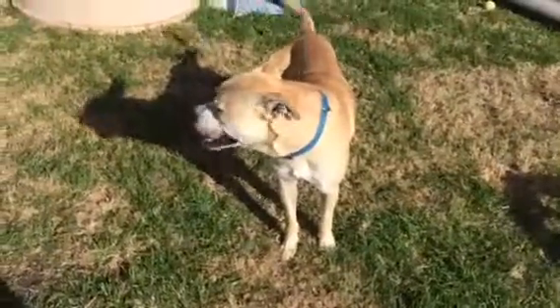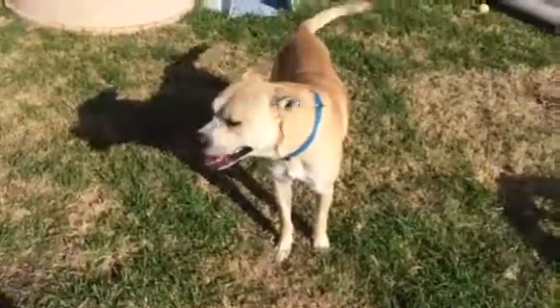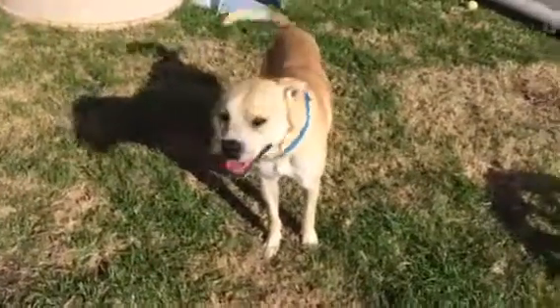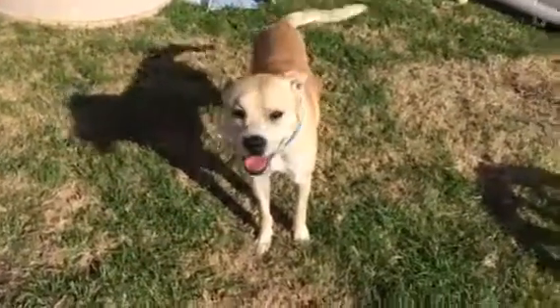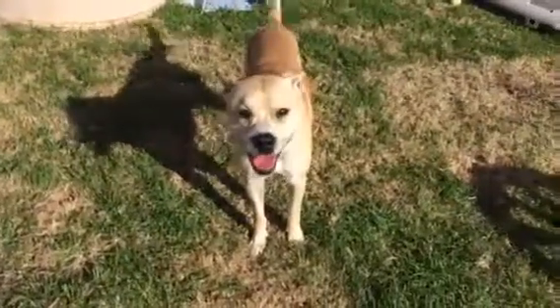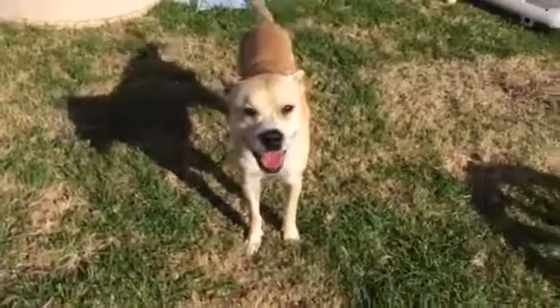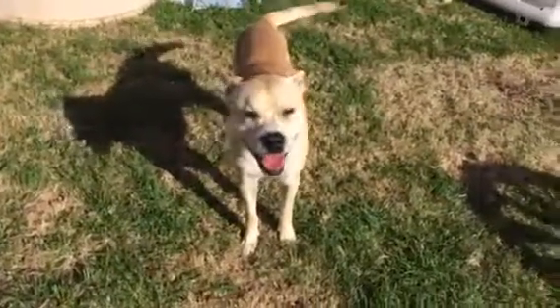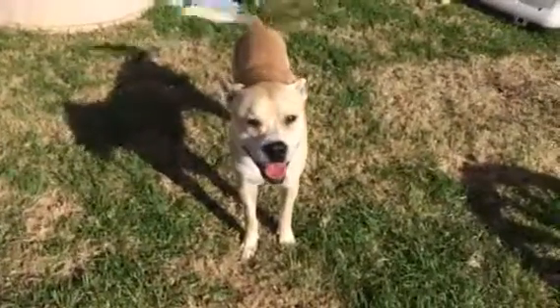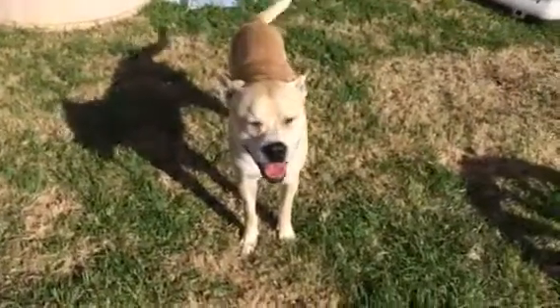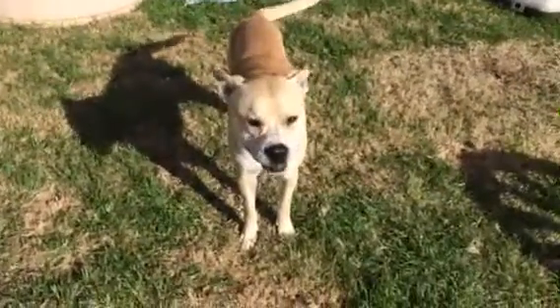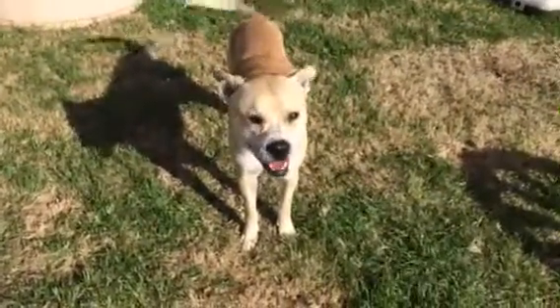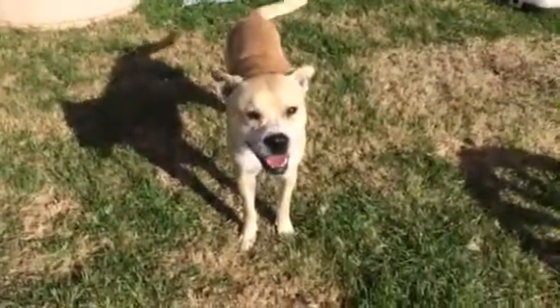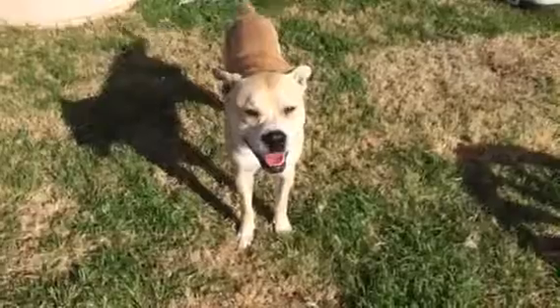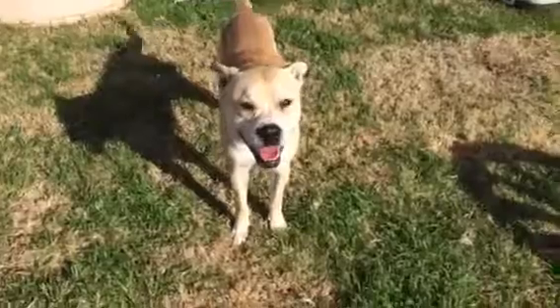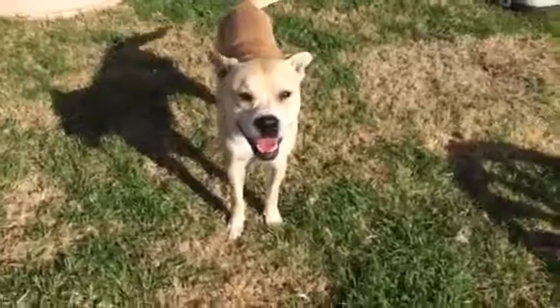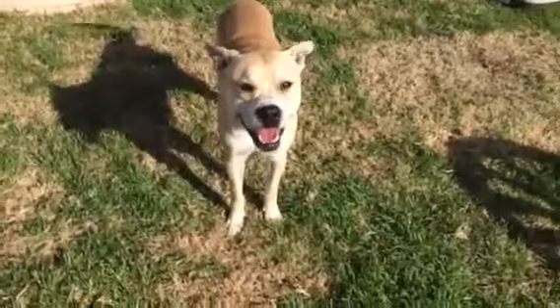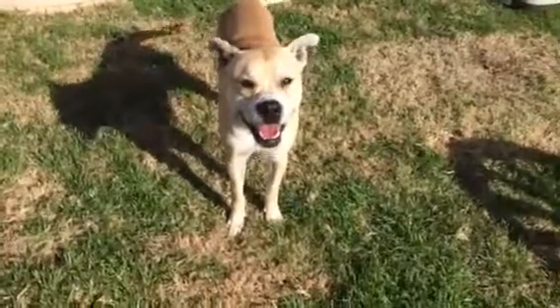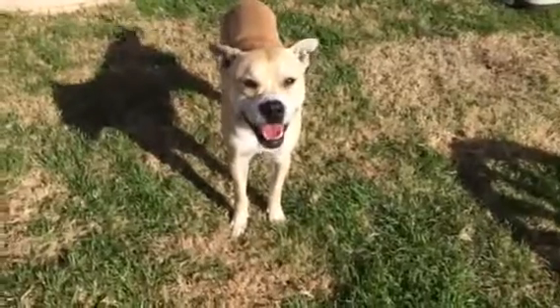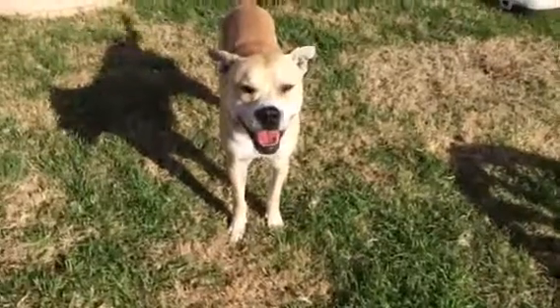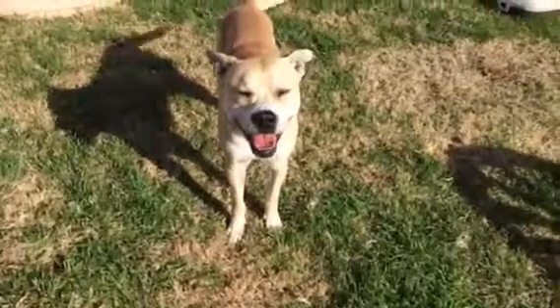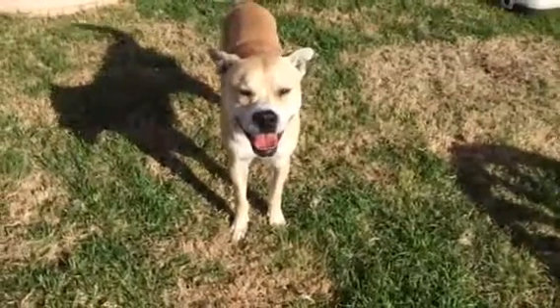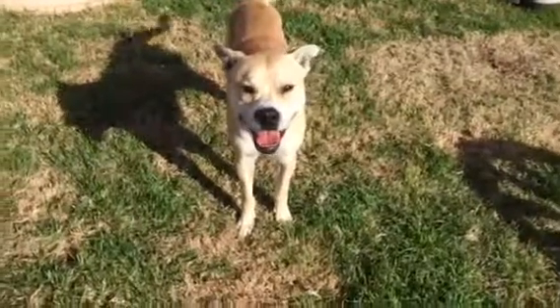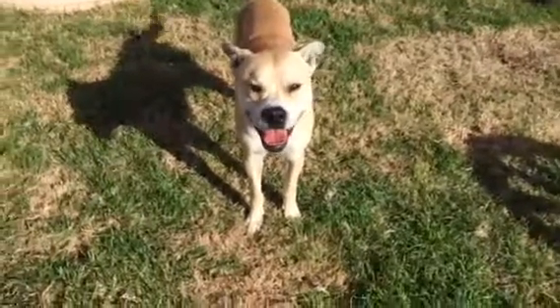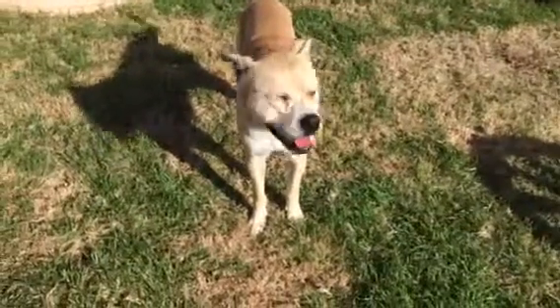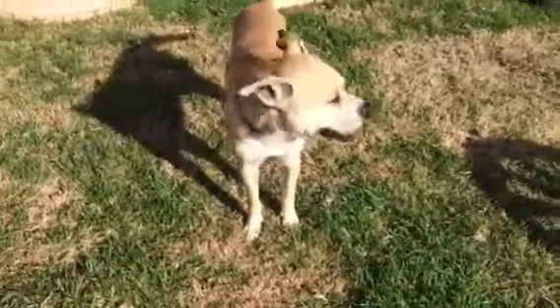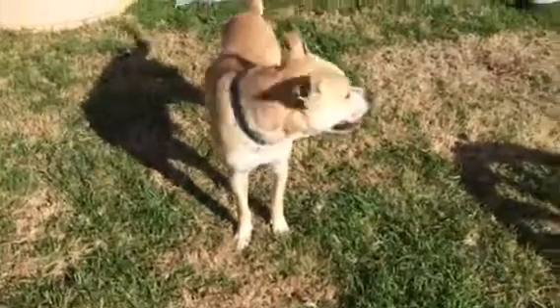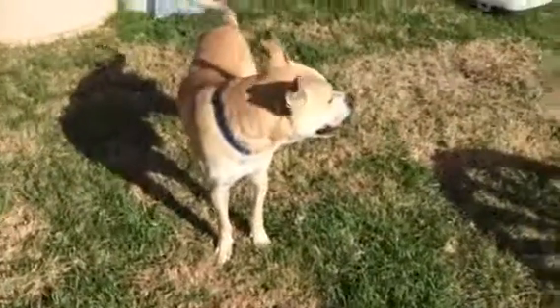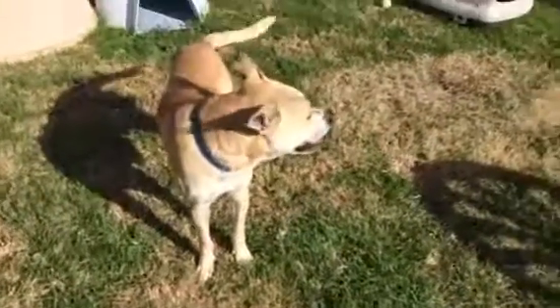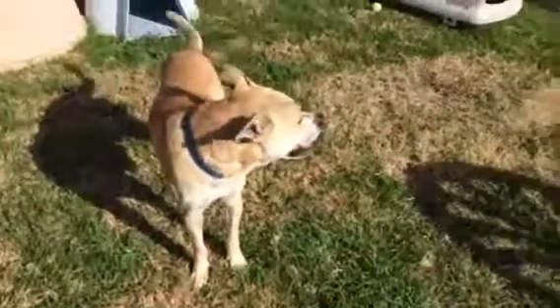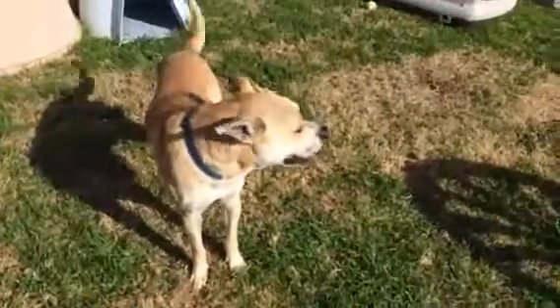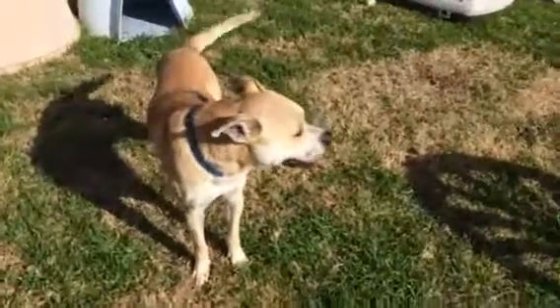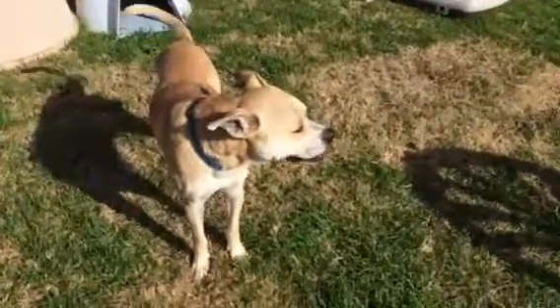This handsome guy is Eddie. We think Eddie is probably about a year to year and a half old.